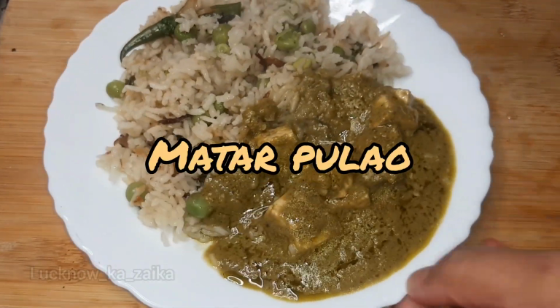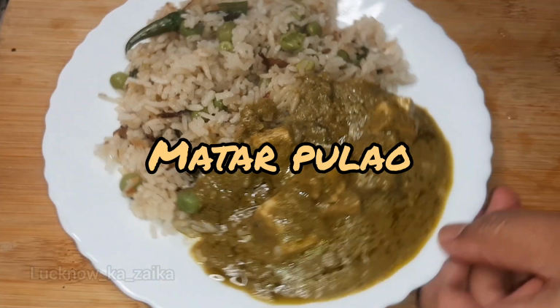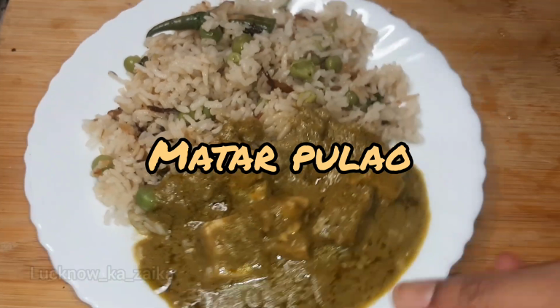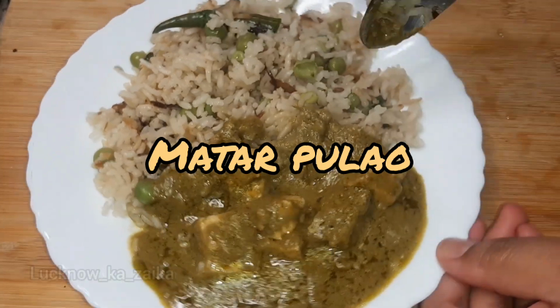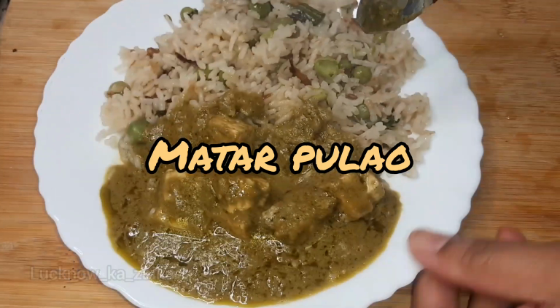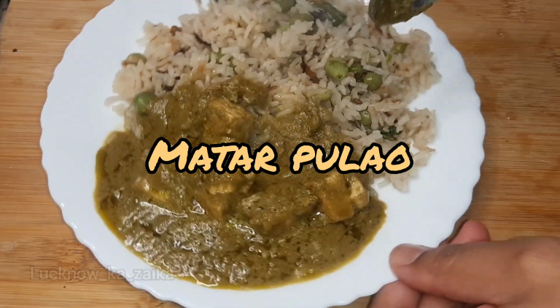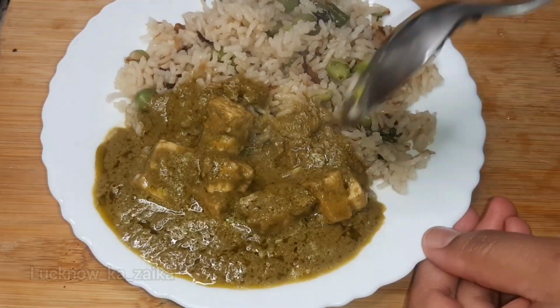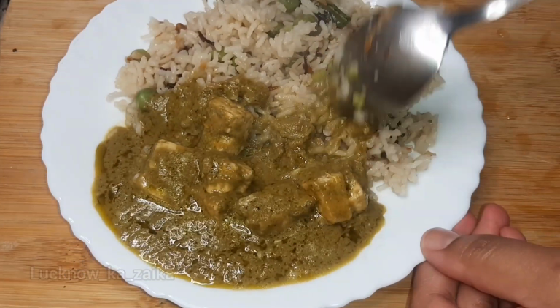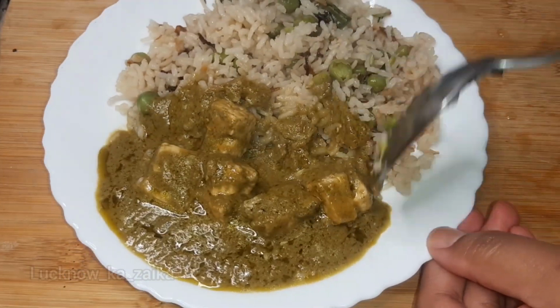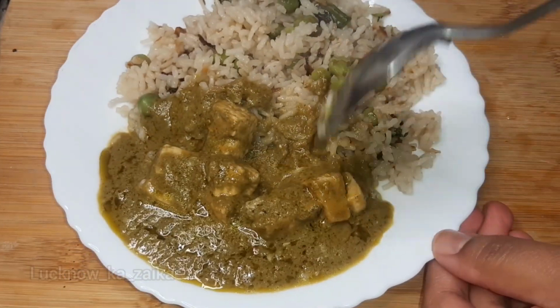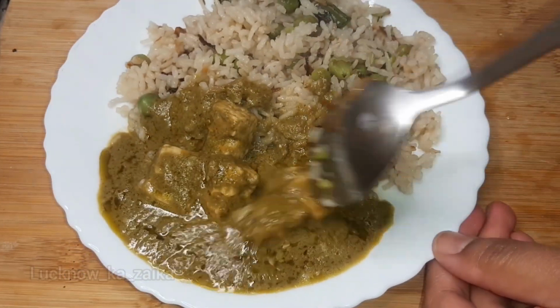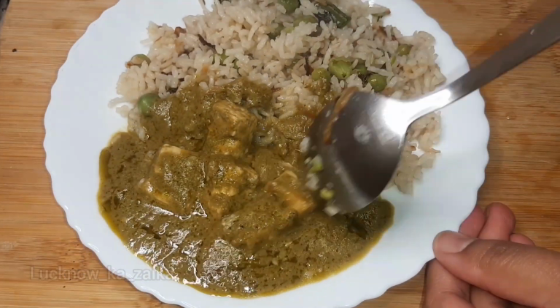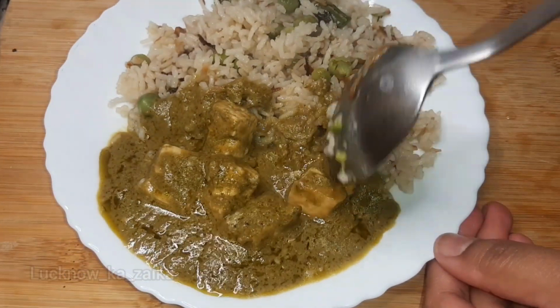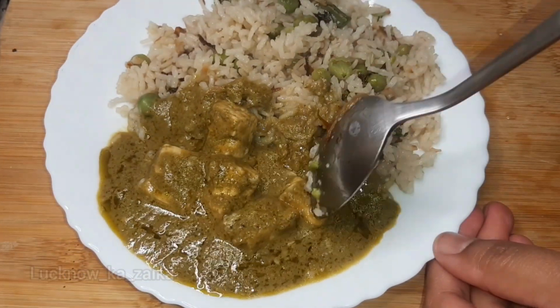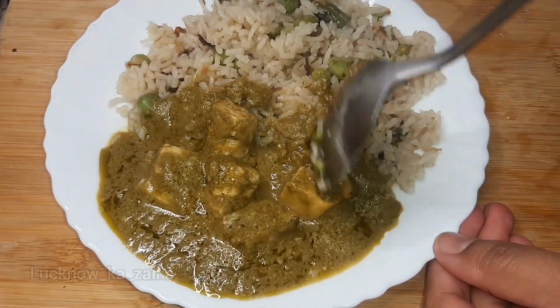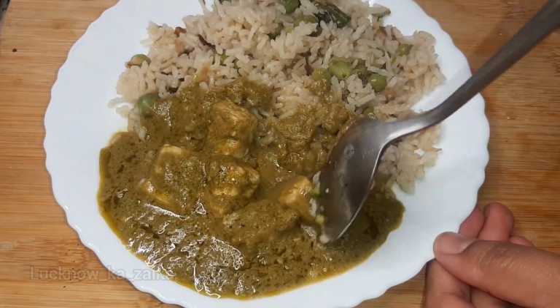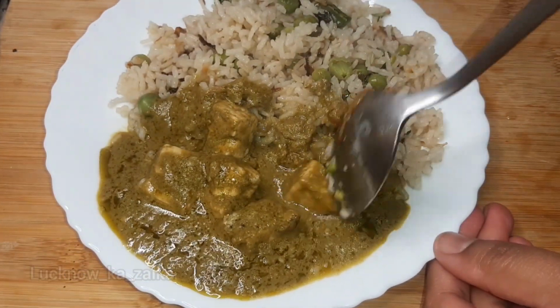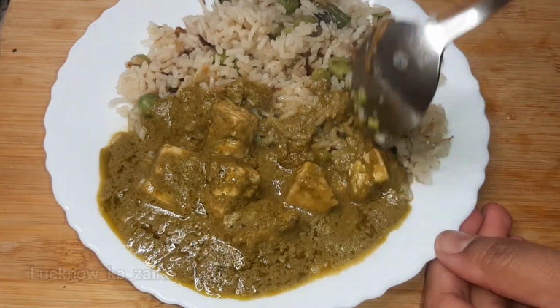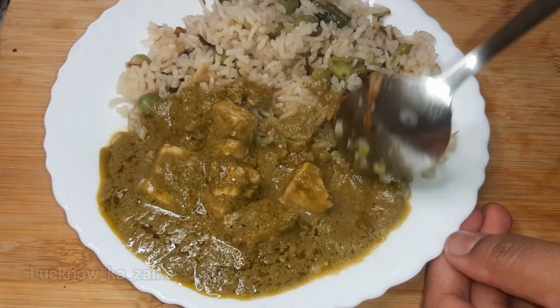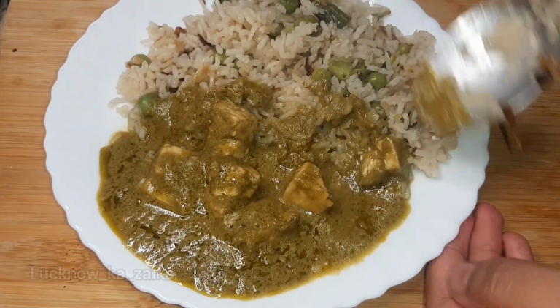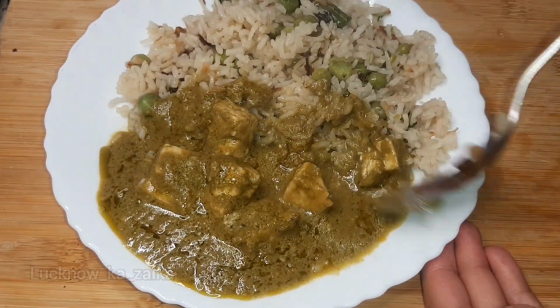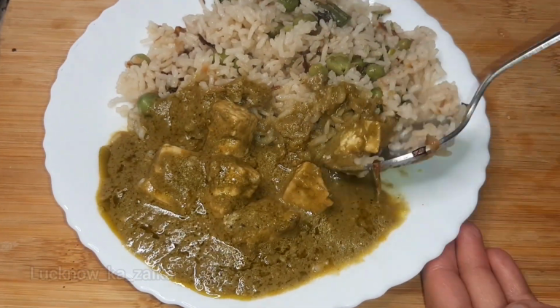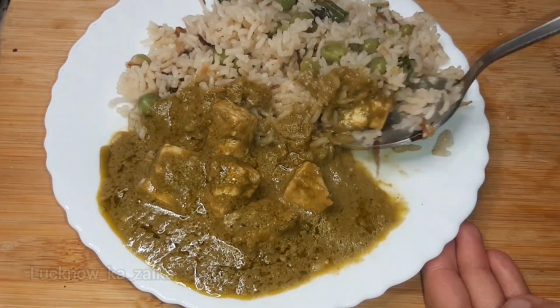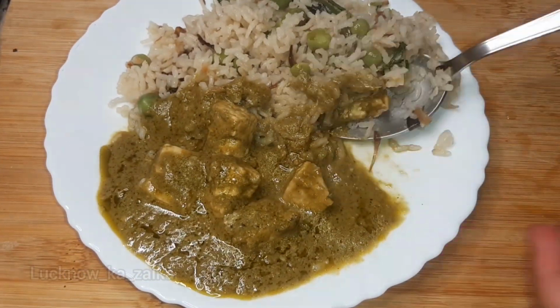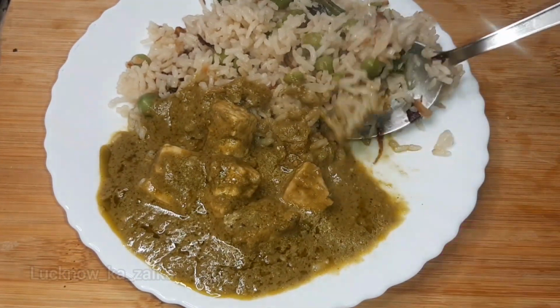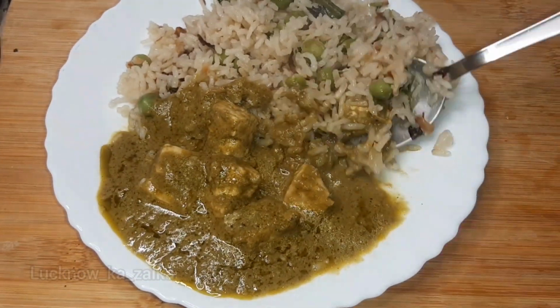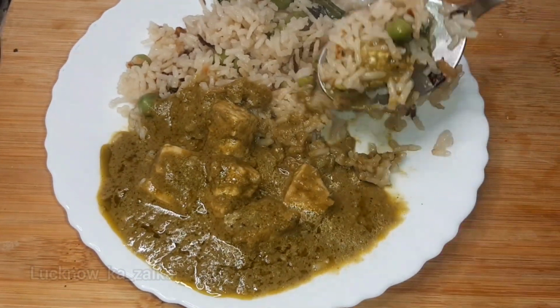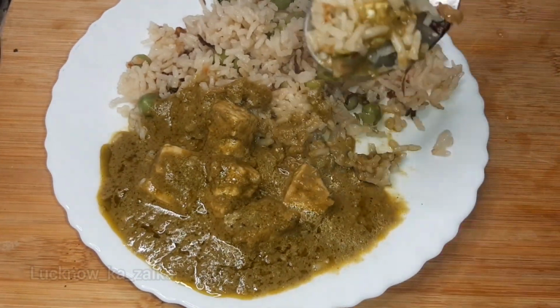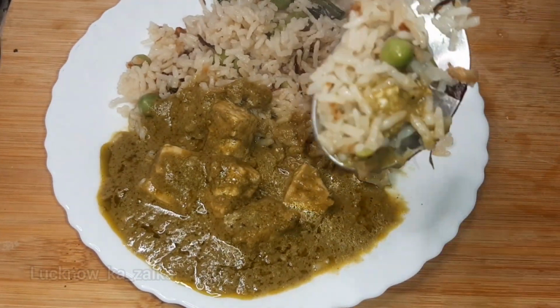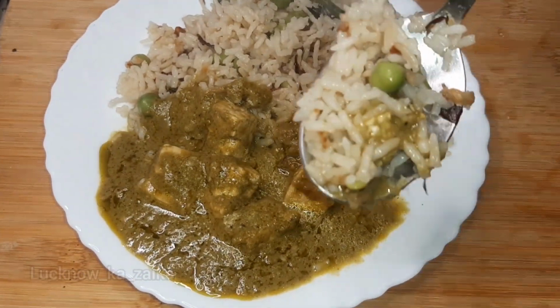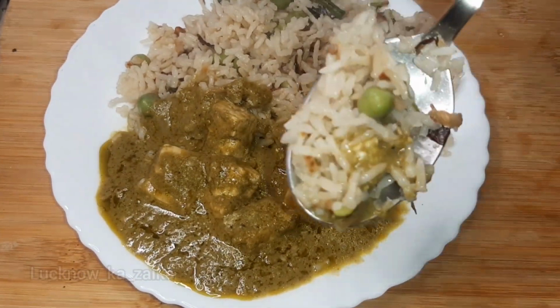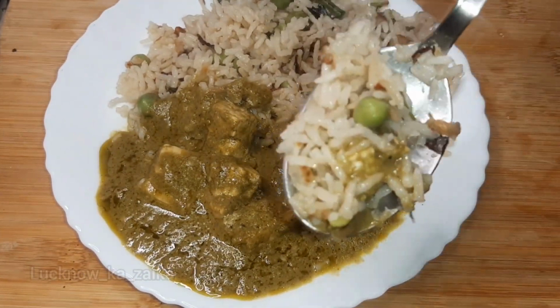You don't need much time to make this recipe — this recipe is made in just minutes.